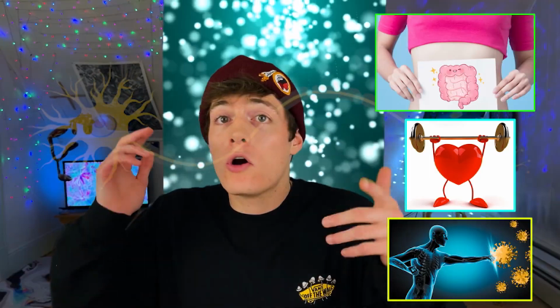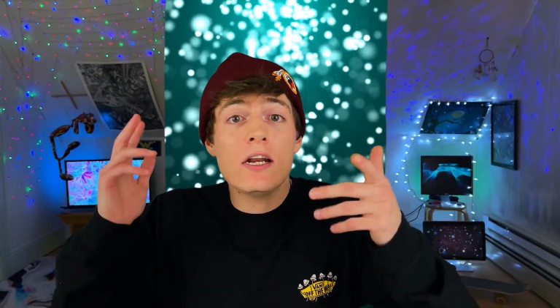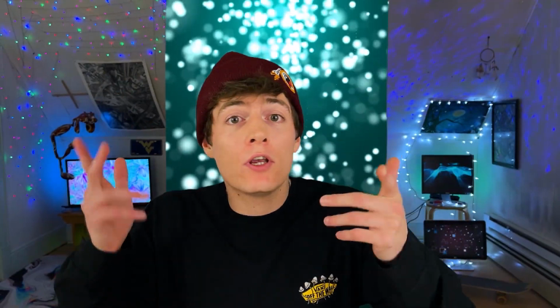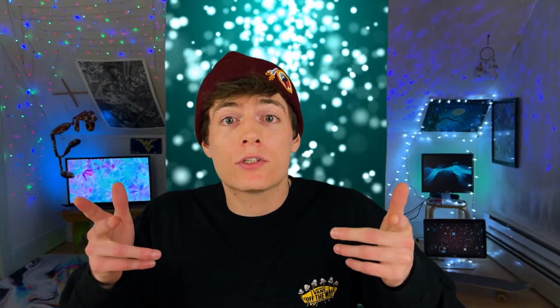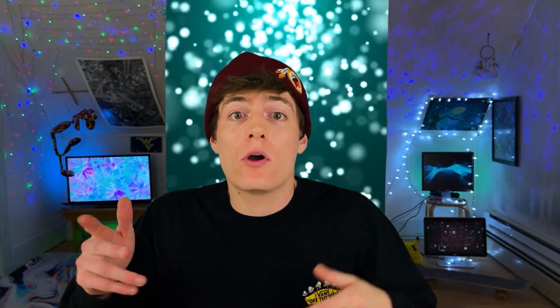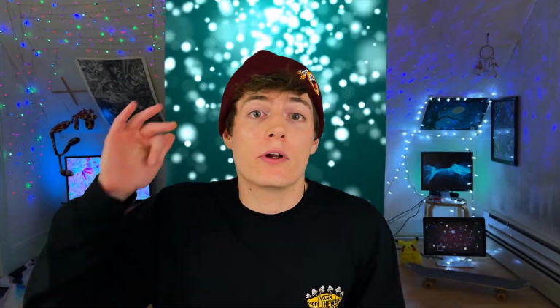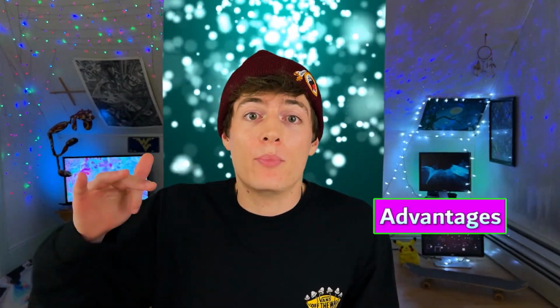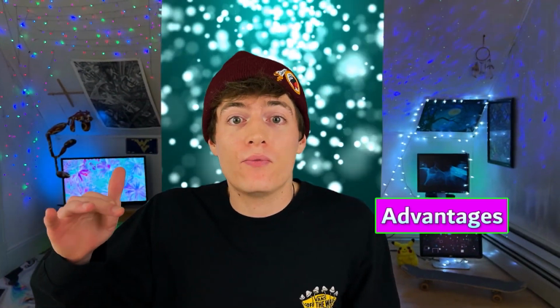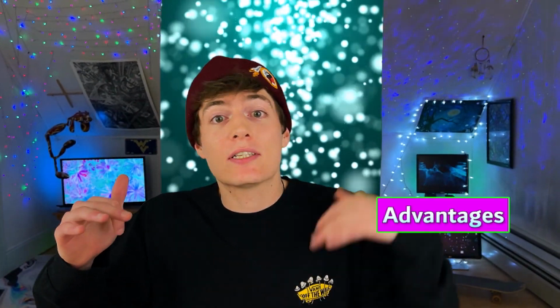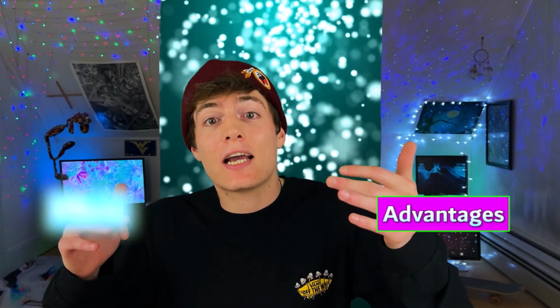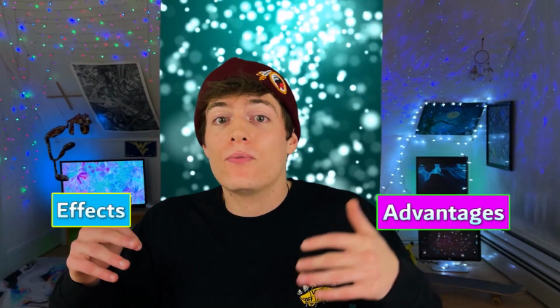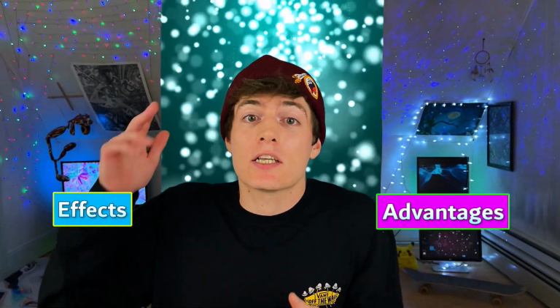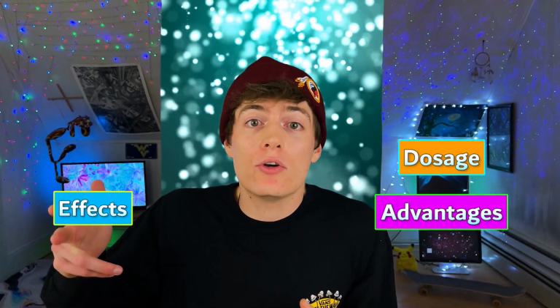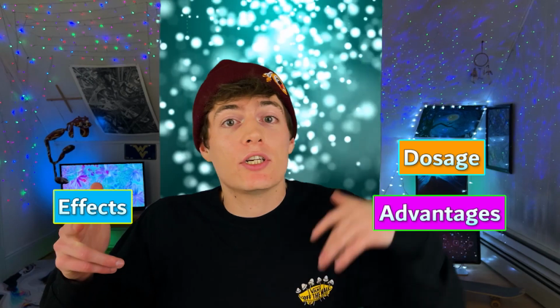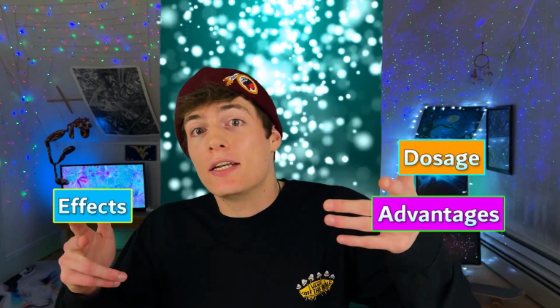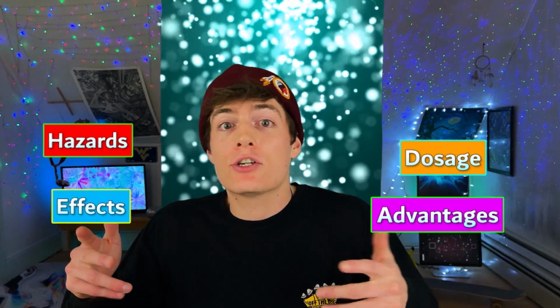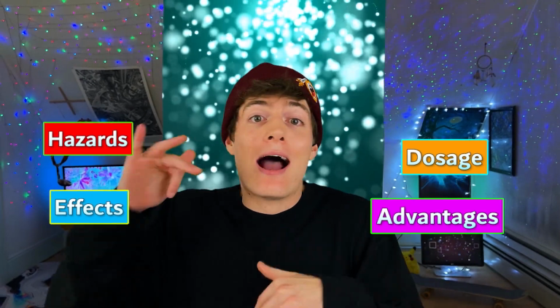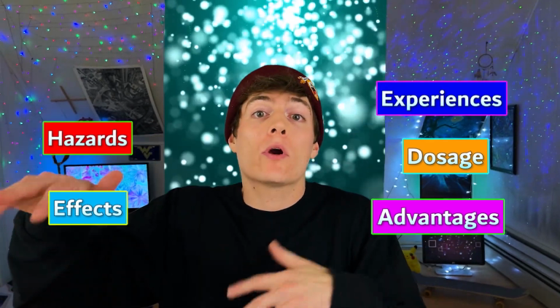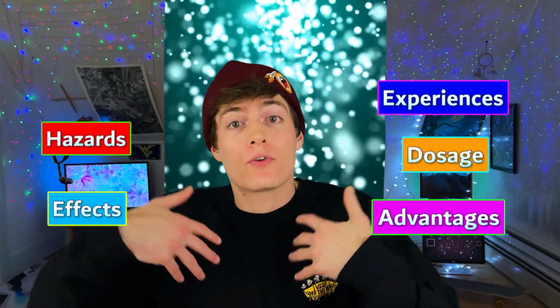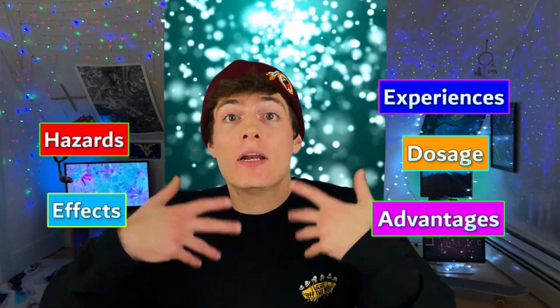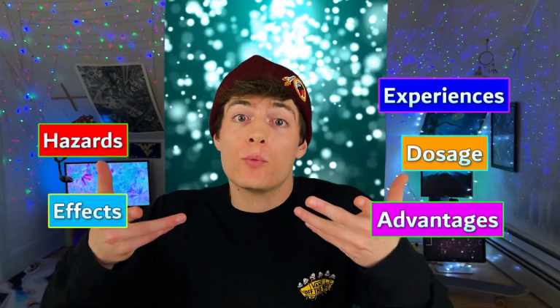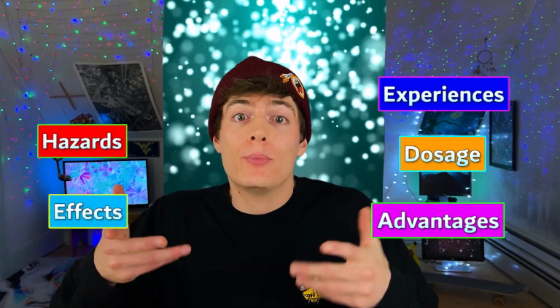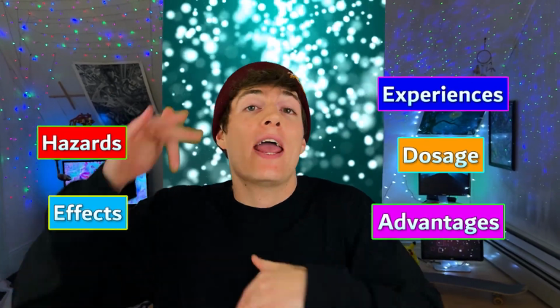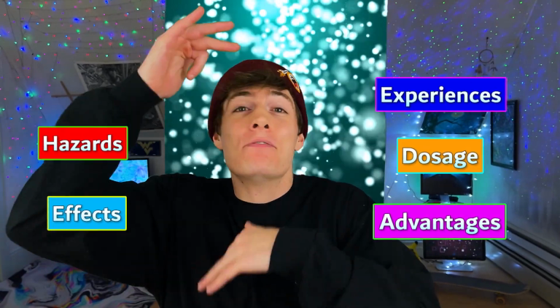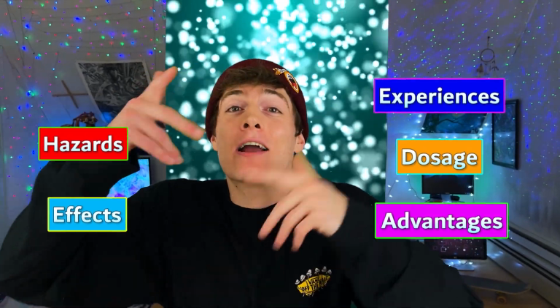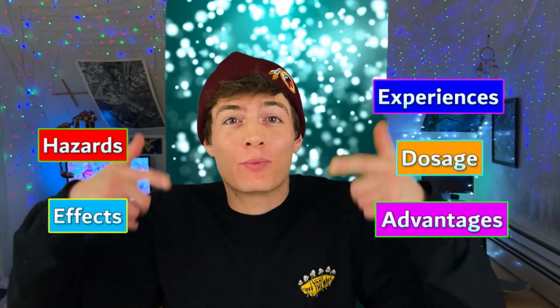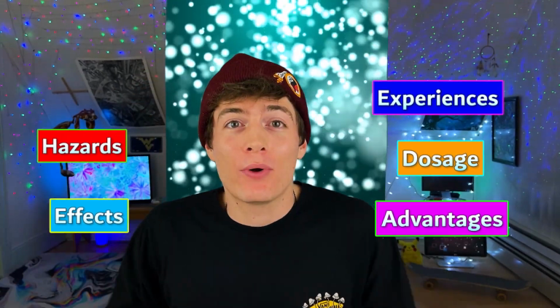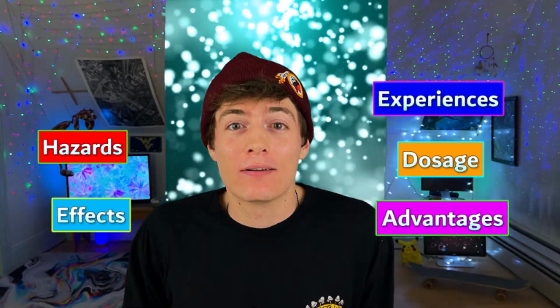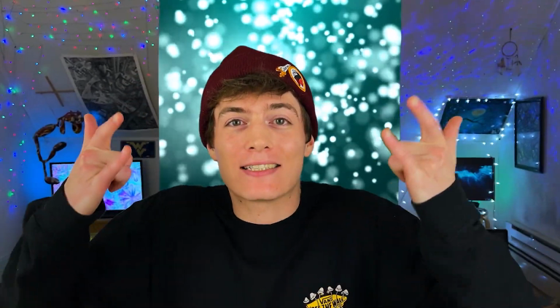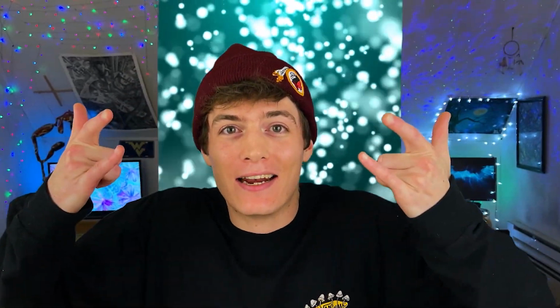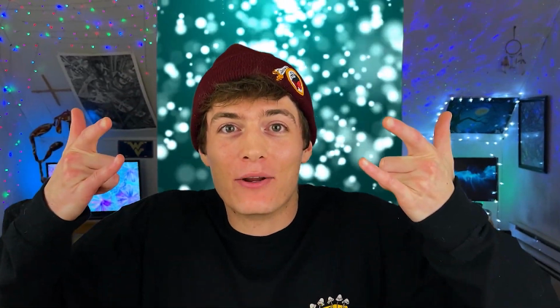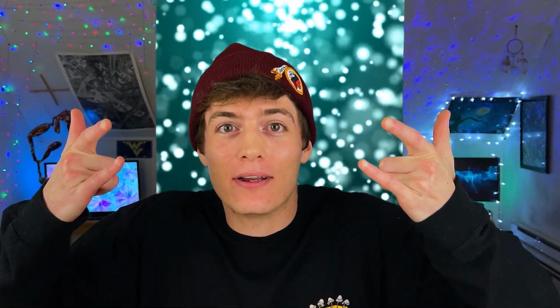I'll go over anything you'd want to know, including the benefits, side effects, dosage, dangers, how it works for me and other people, and everything else in between. Let's get into it.